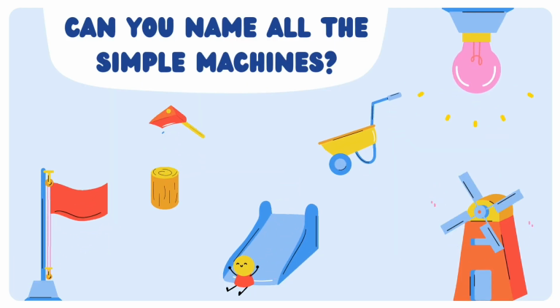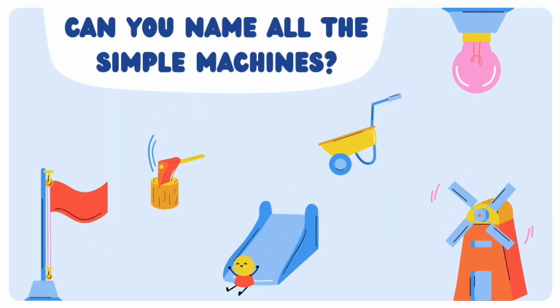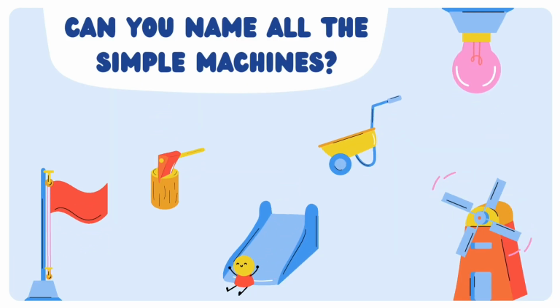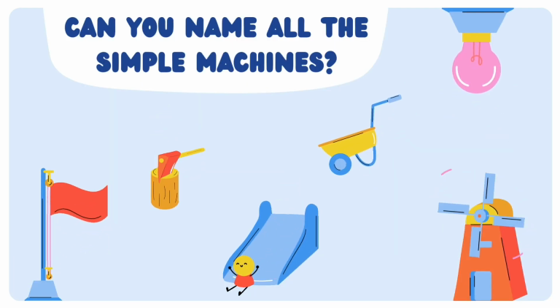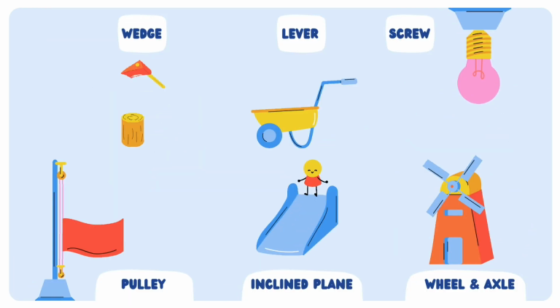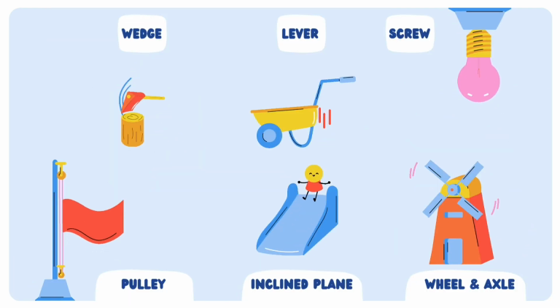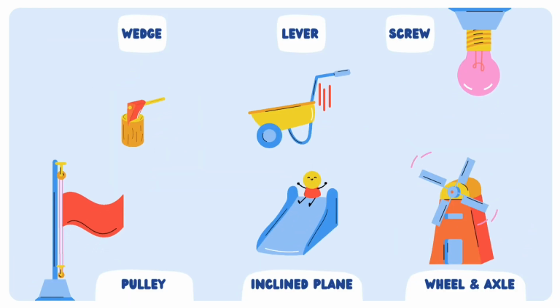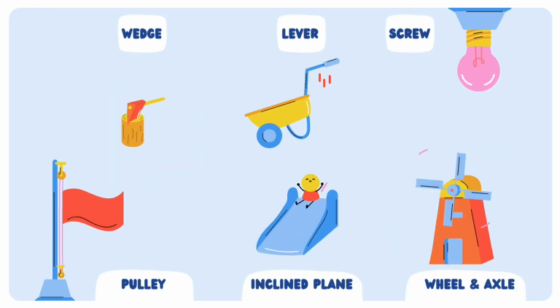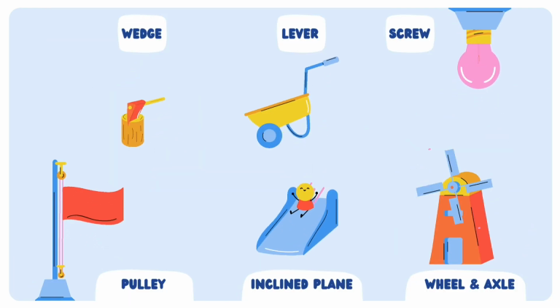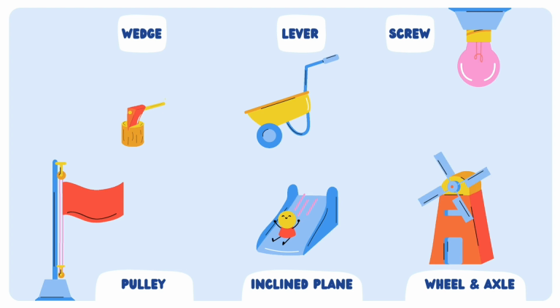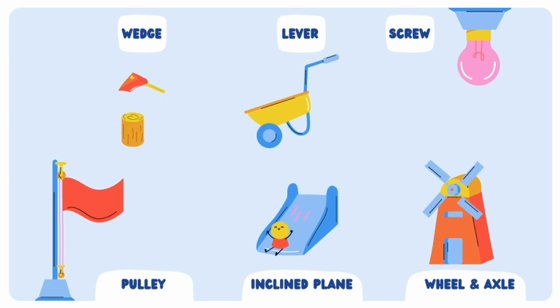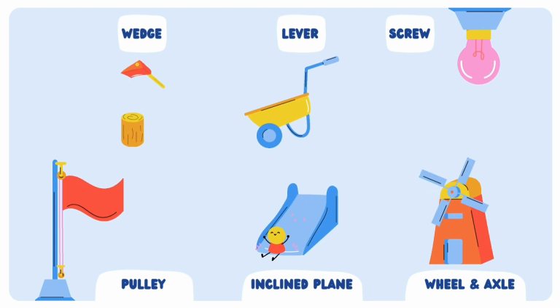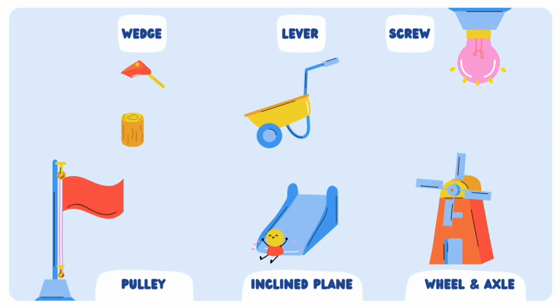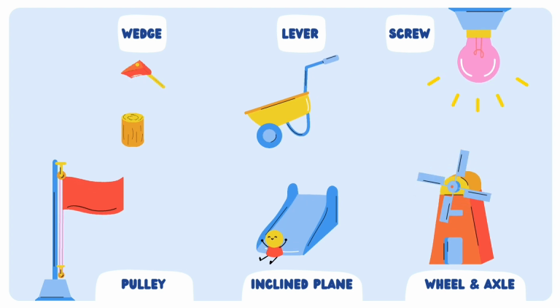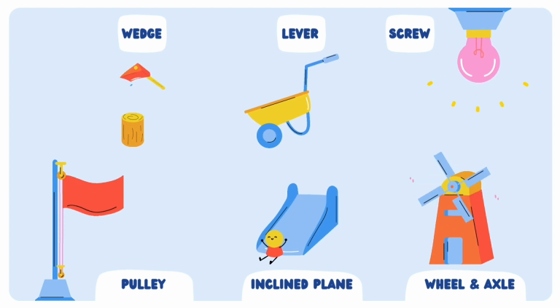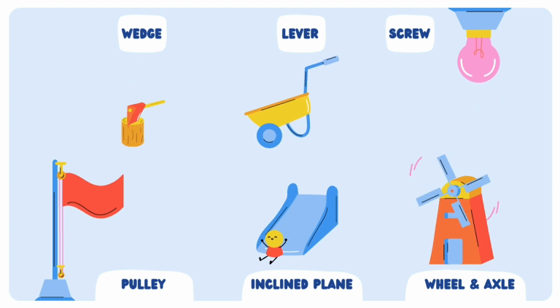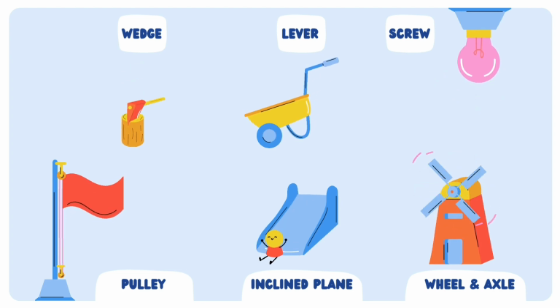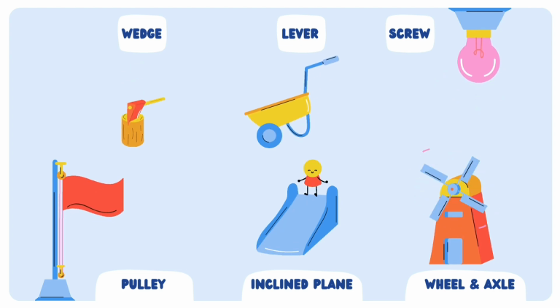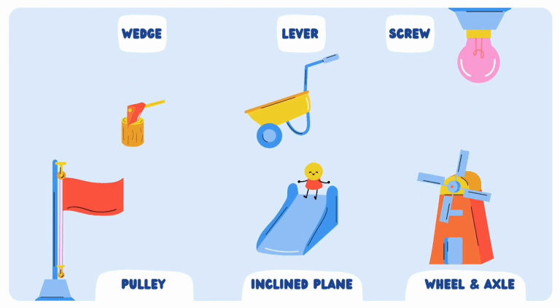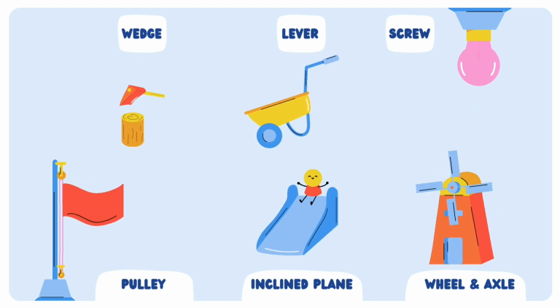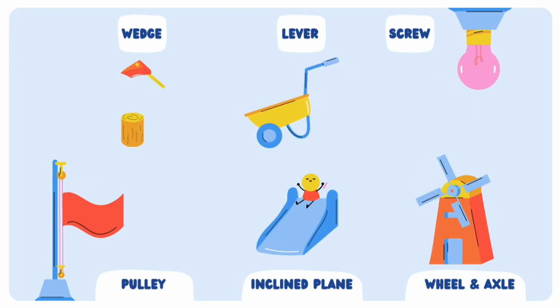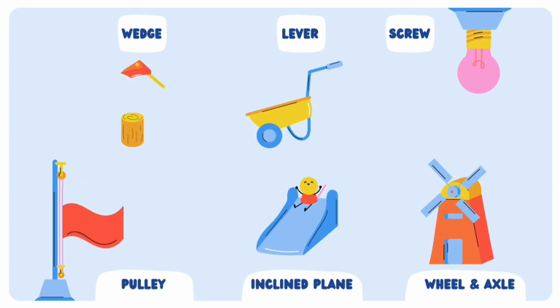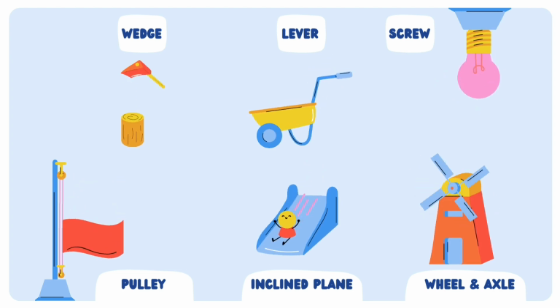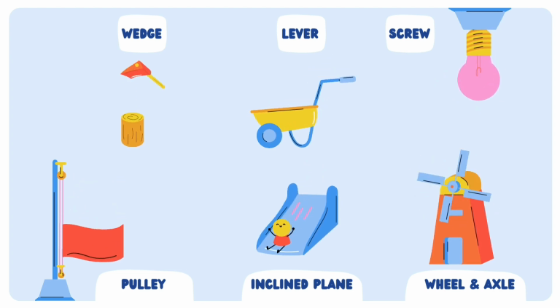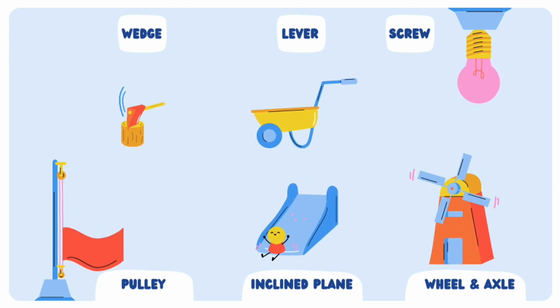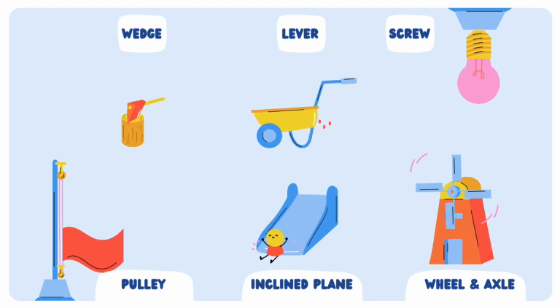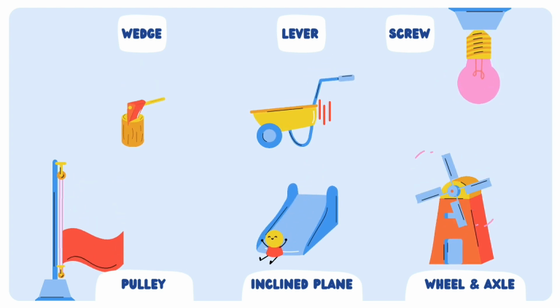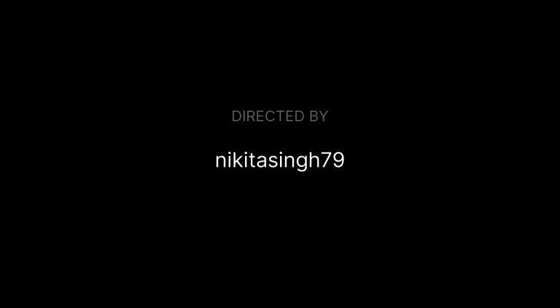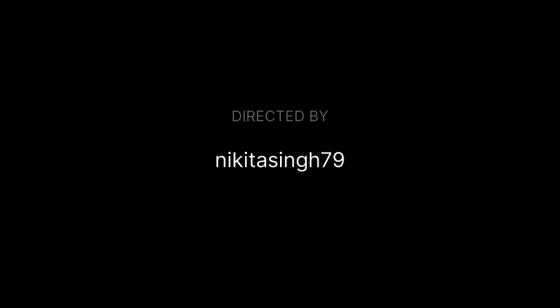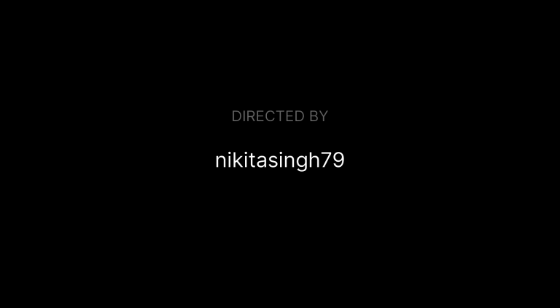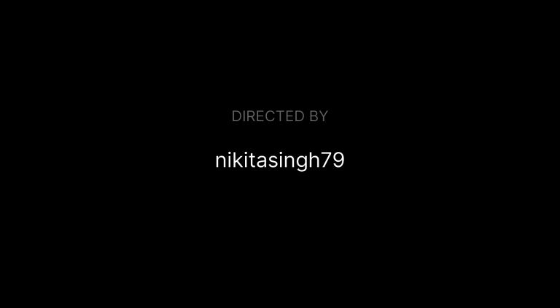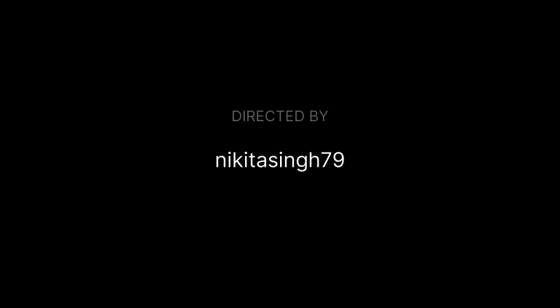Name all the simple machines: Wedge, Lever, Screw, Pulley, Inclined Plane, and Wheel and Axle. Thank you for viewing — please like and subscribe to my YouTube channel.